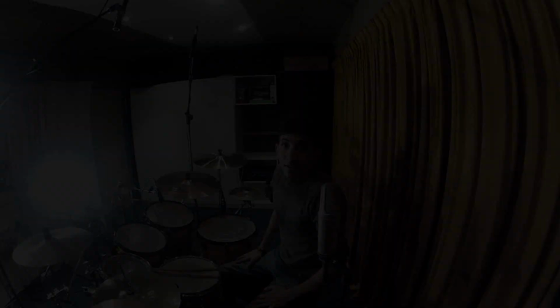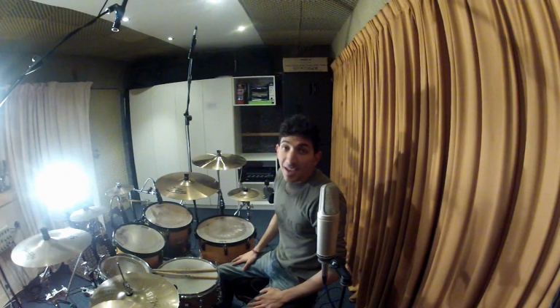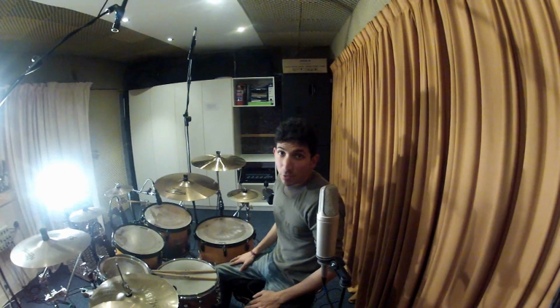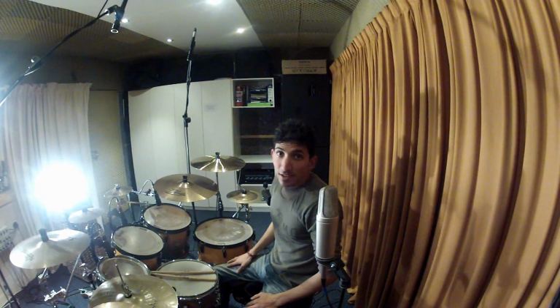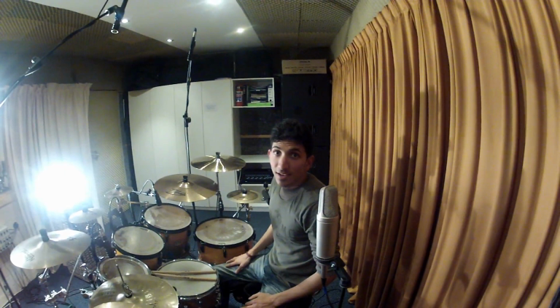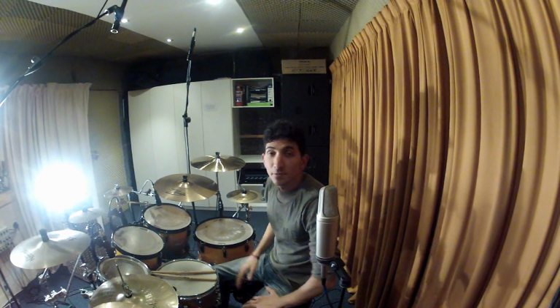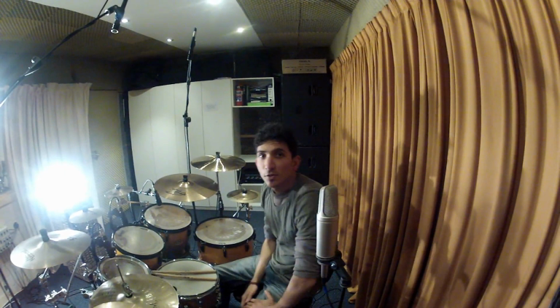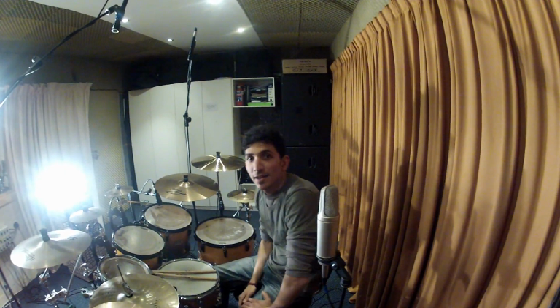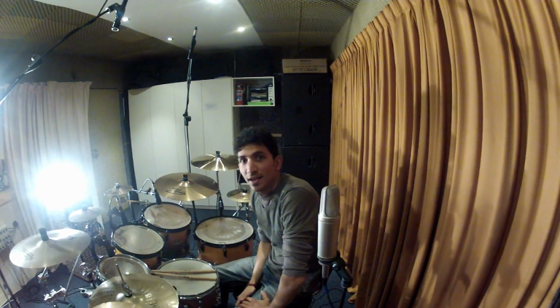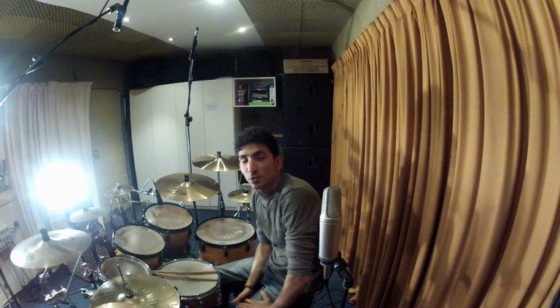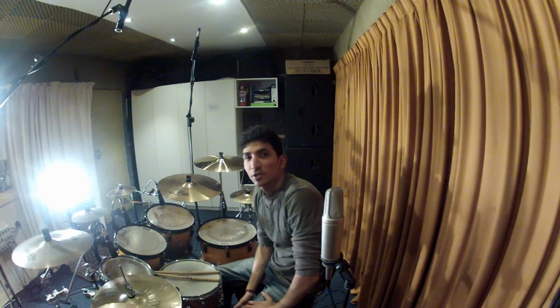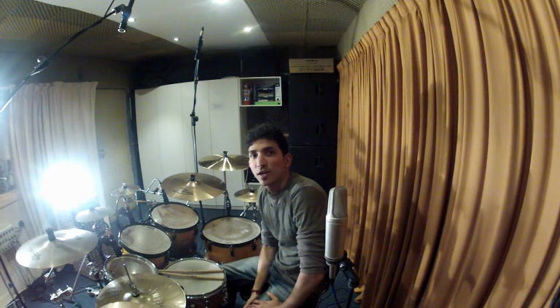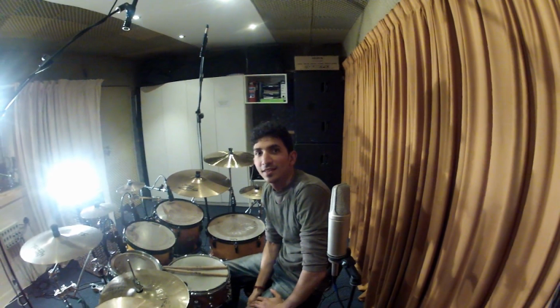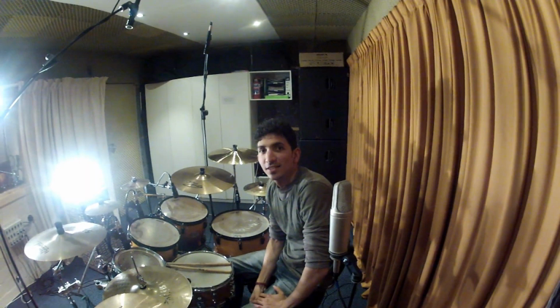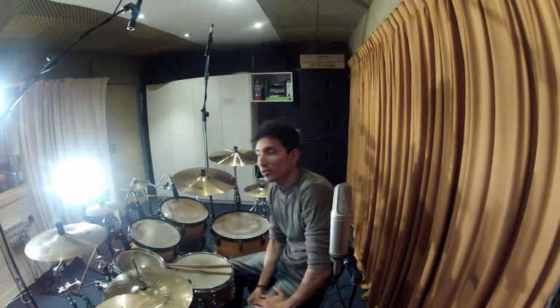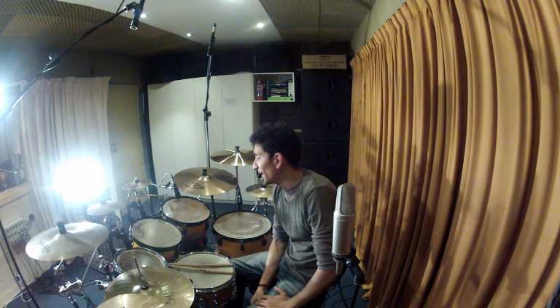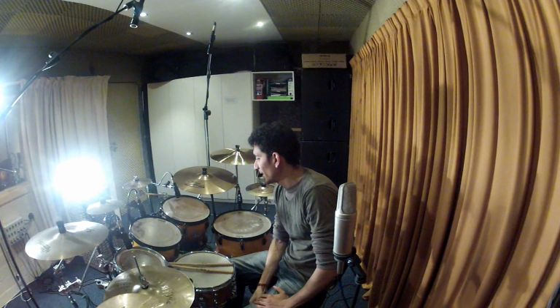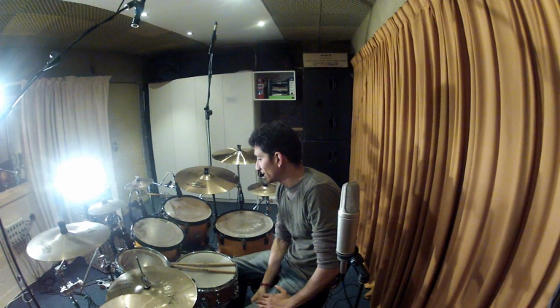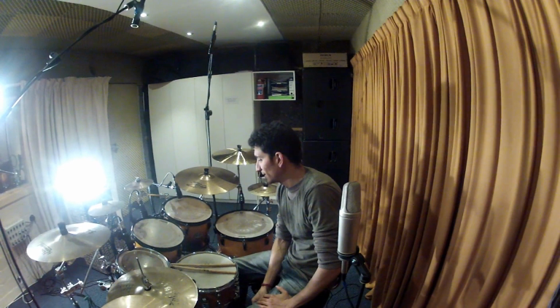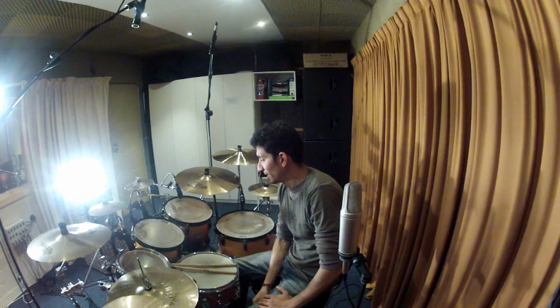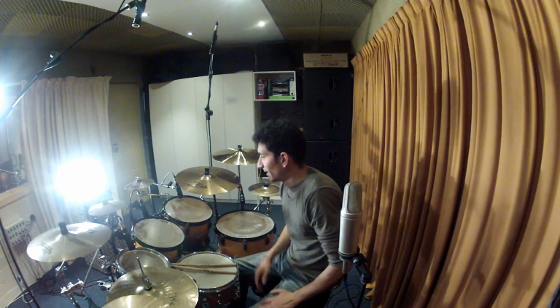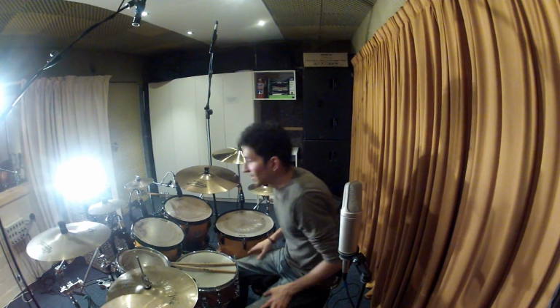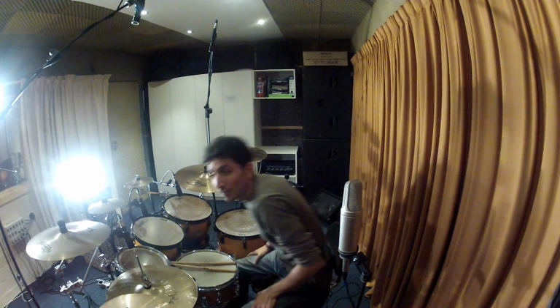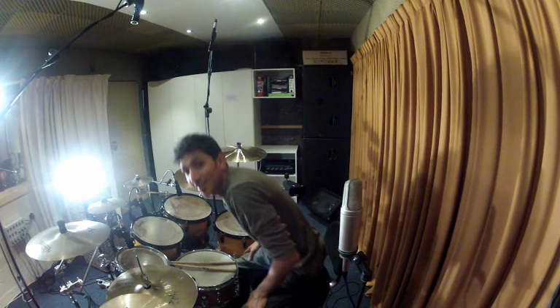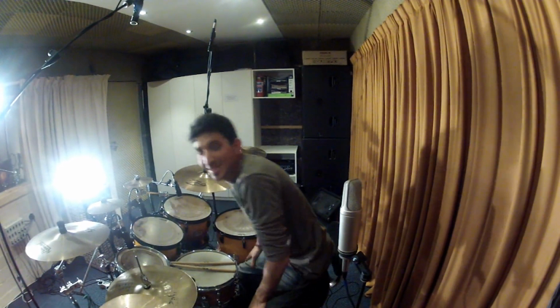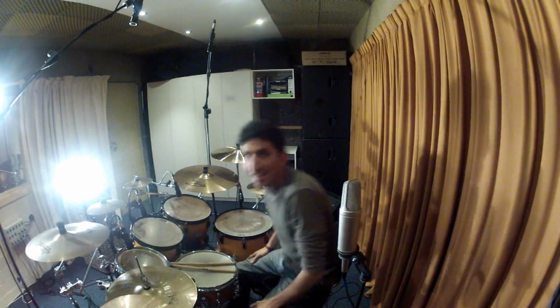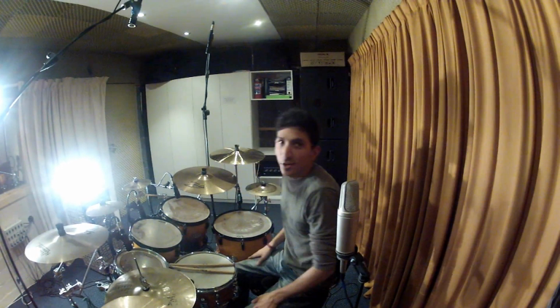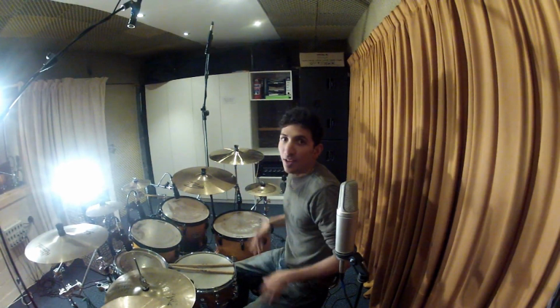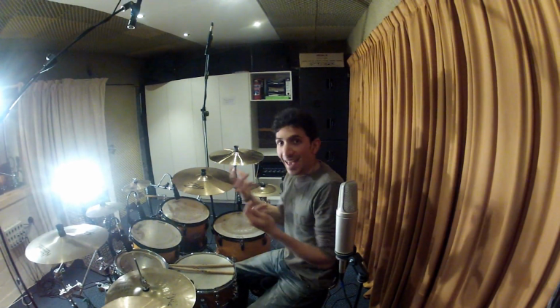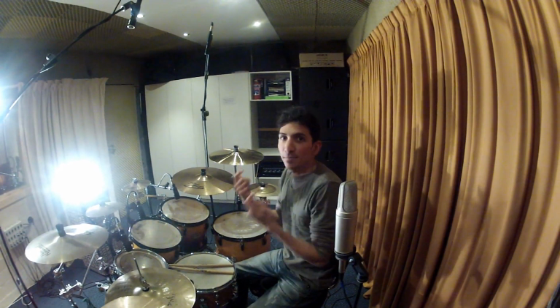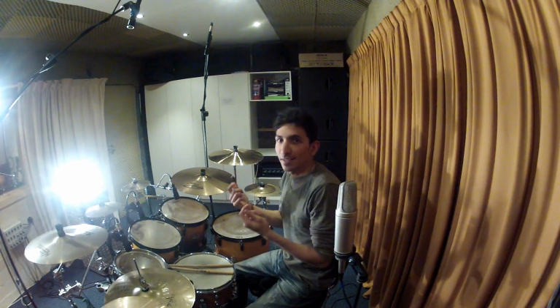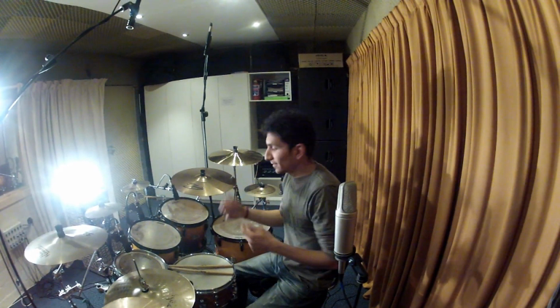Hi everyone, I'm John Lombana. I just wanted to quickly teach you a little lesson of a 32nd note hand pattern.